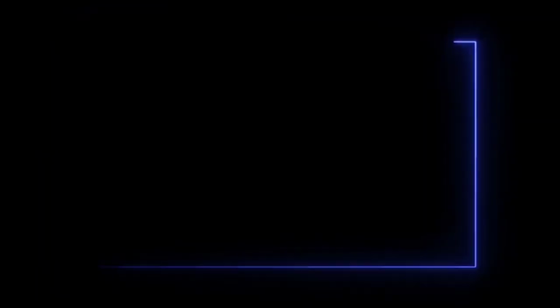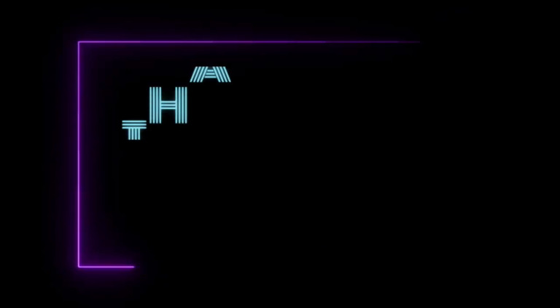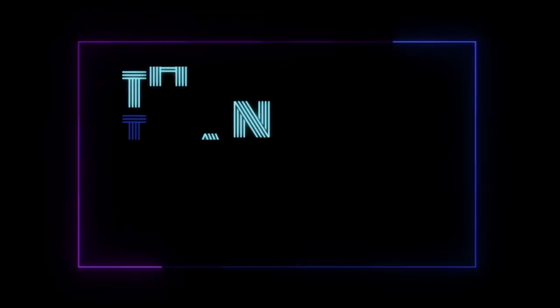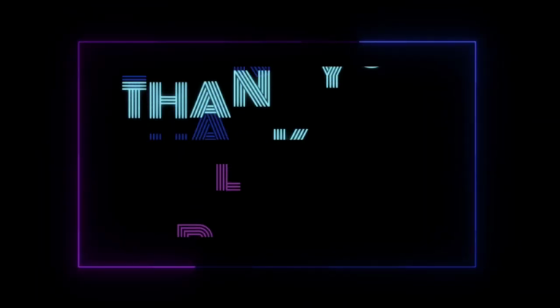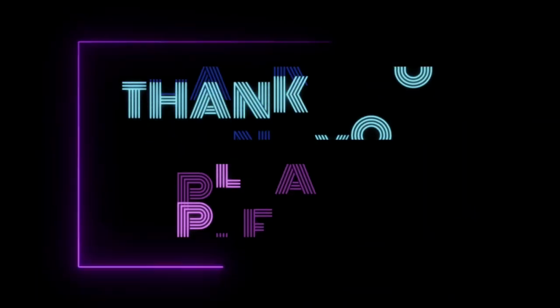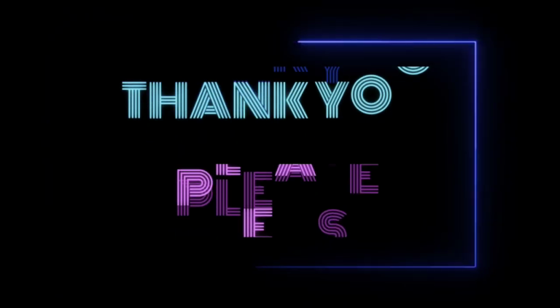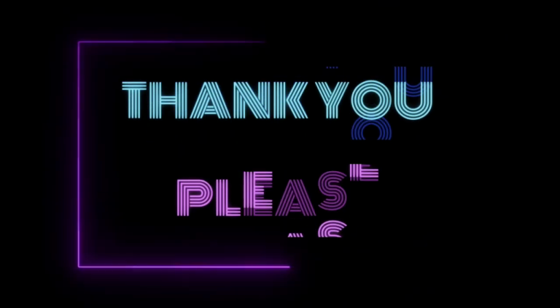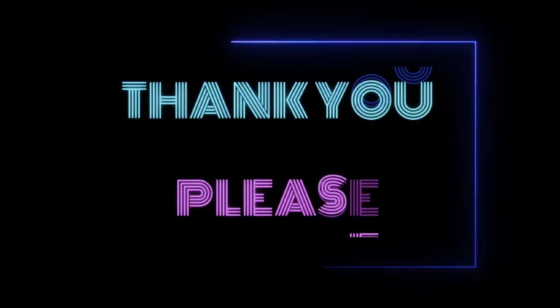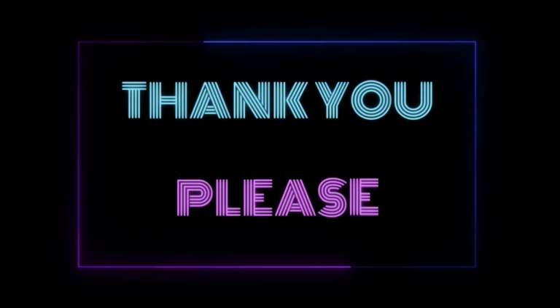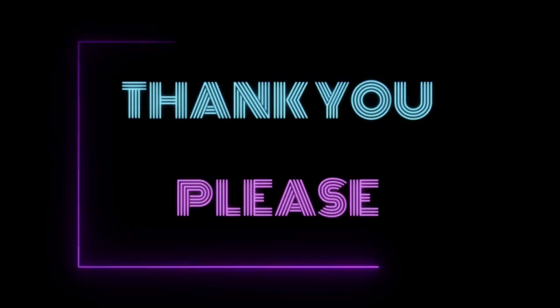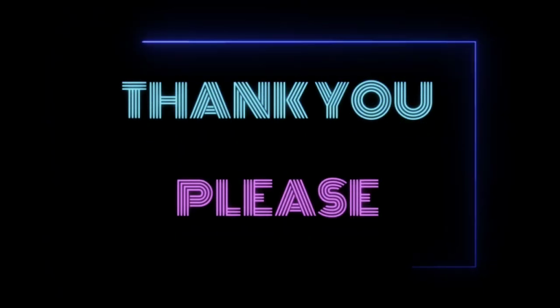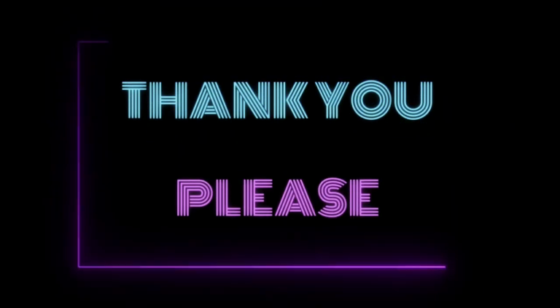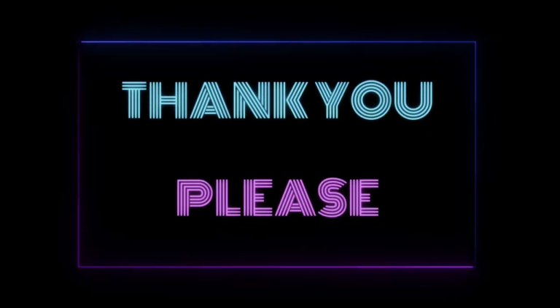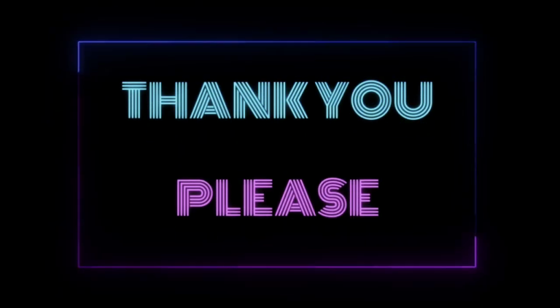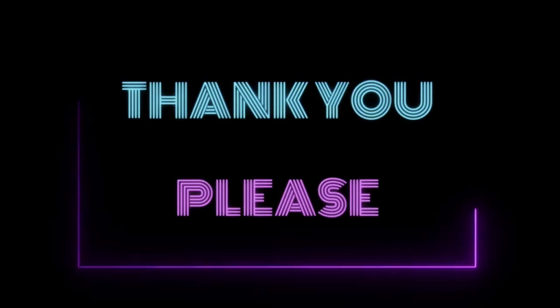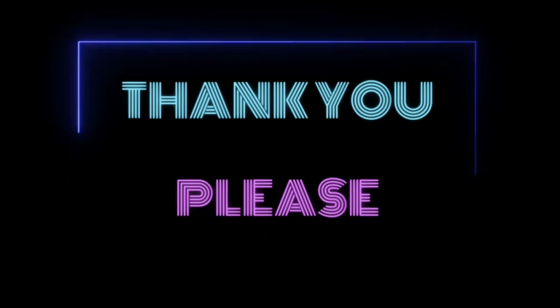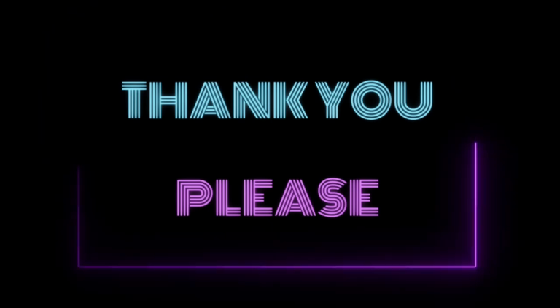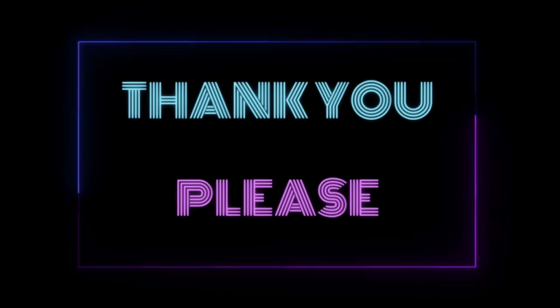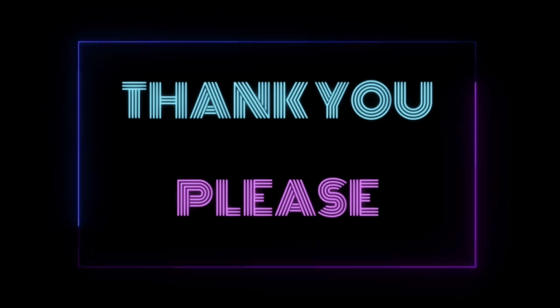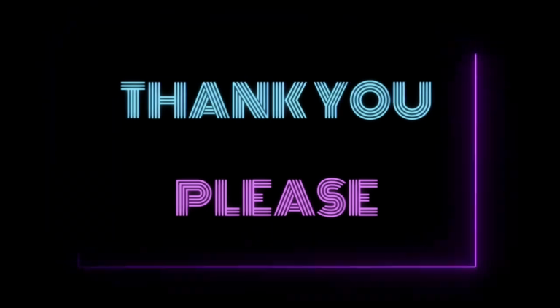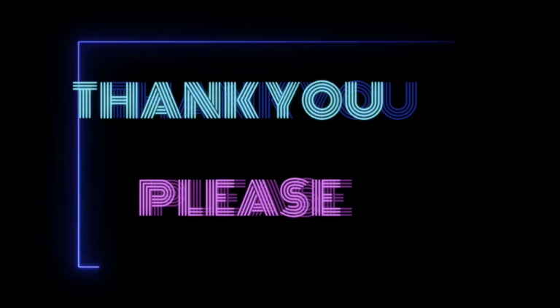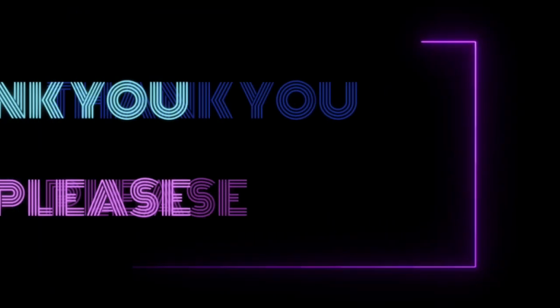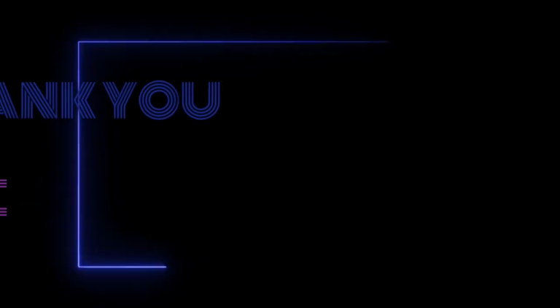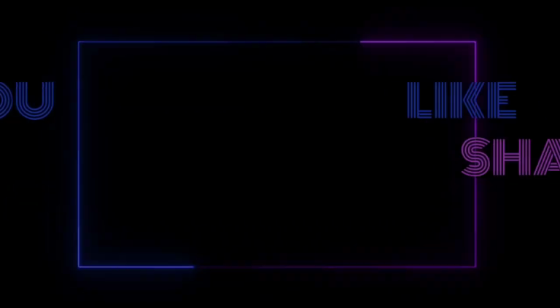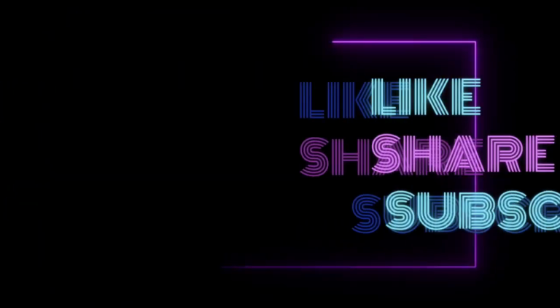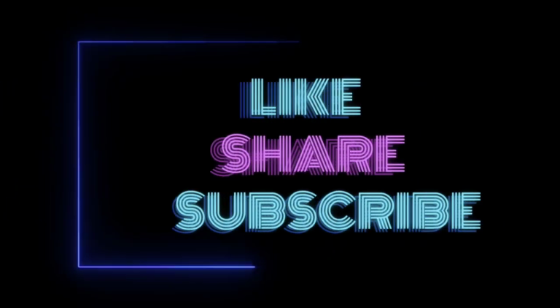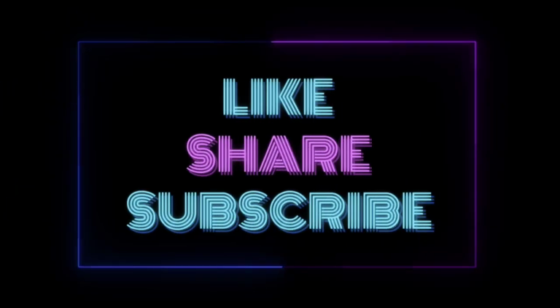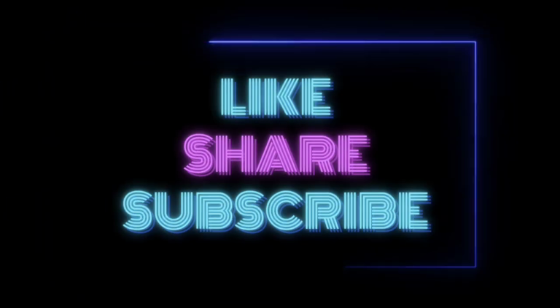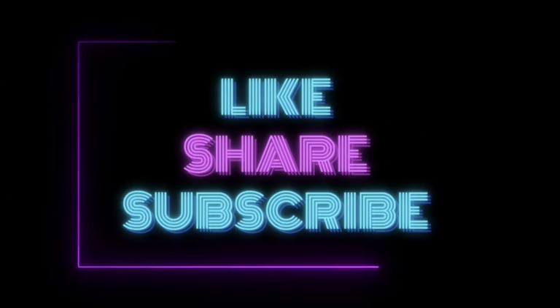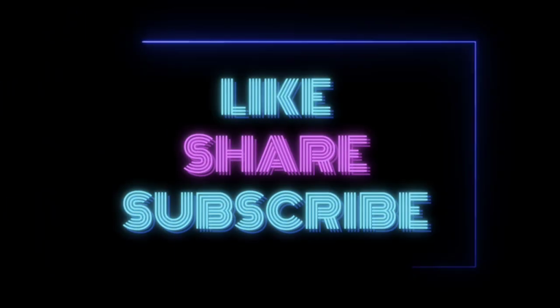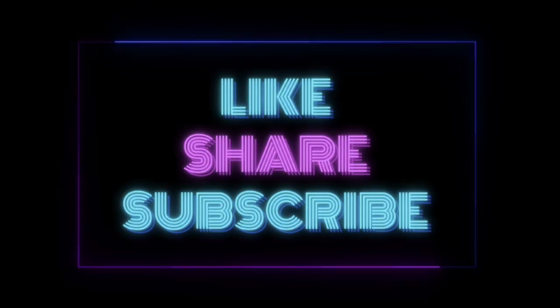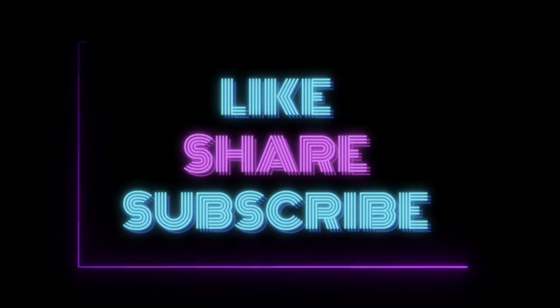Thank you. Please like, share, and subscribe to my channel for more updates.